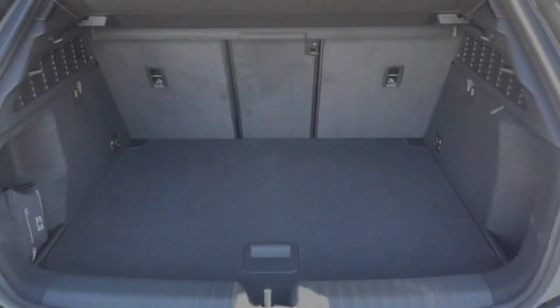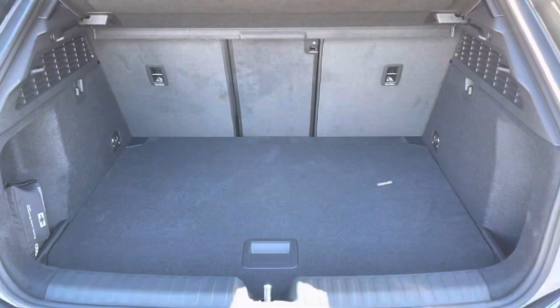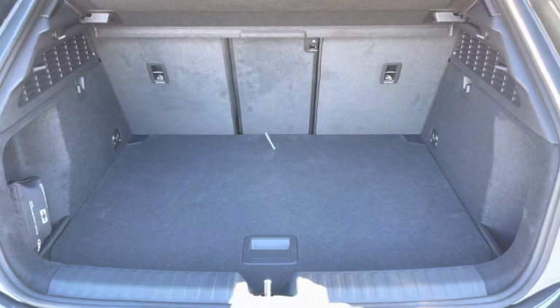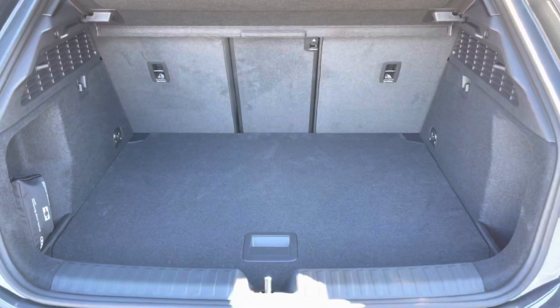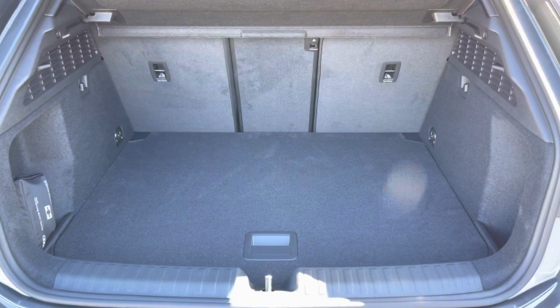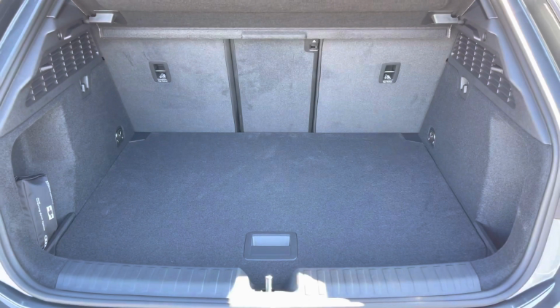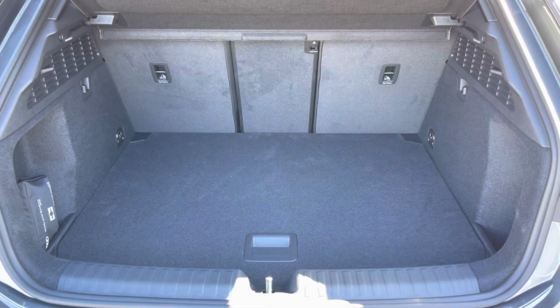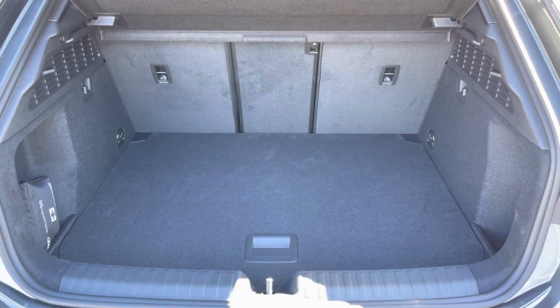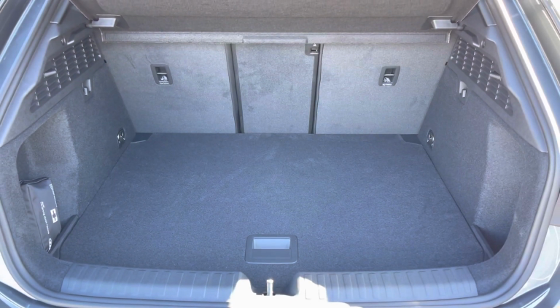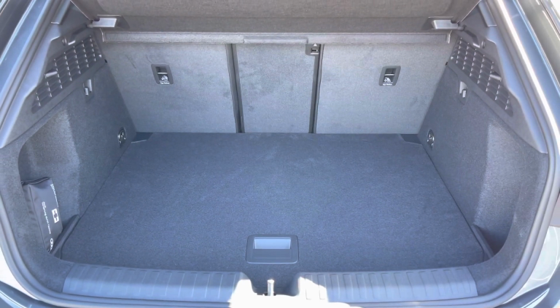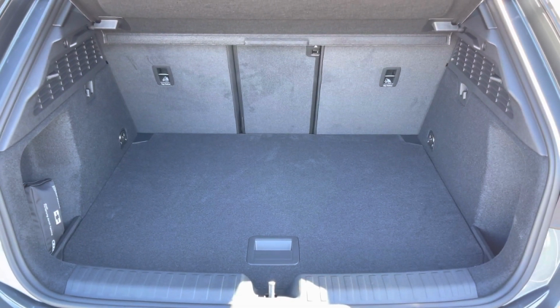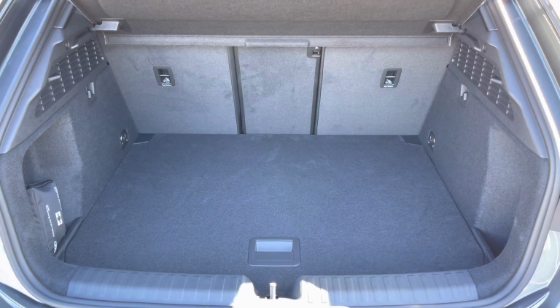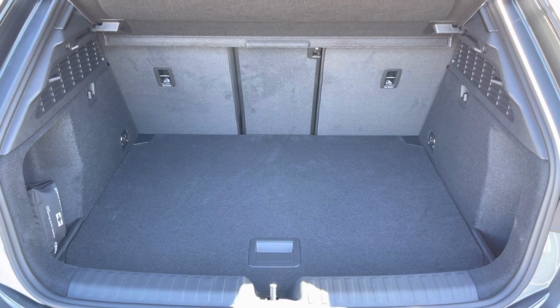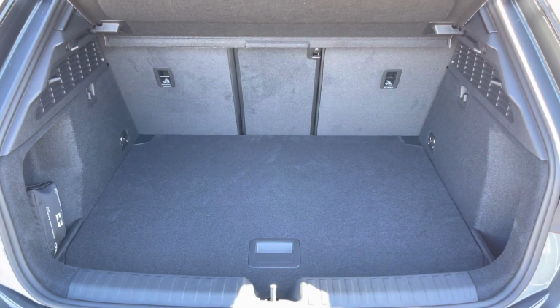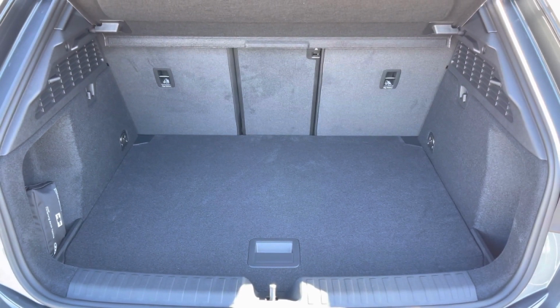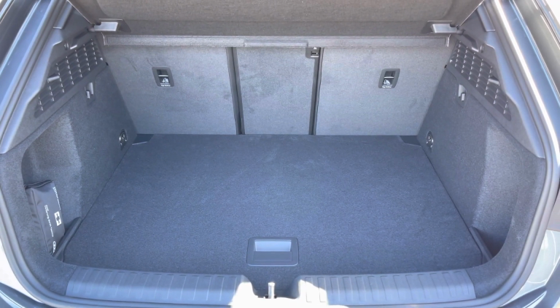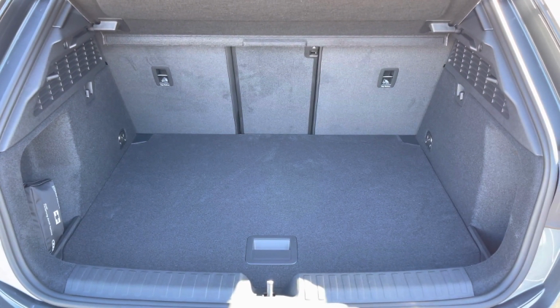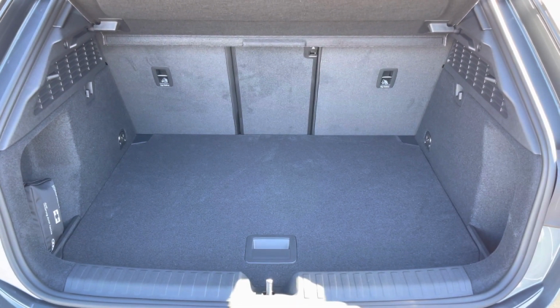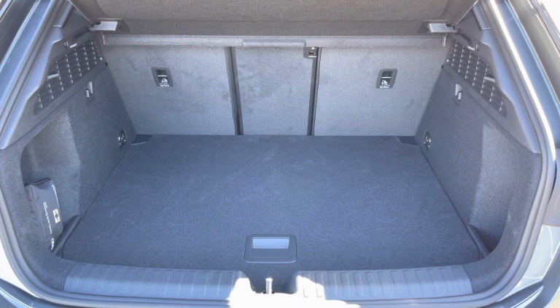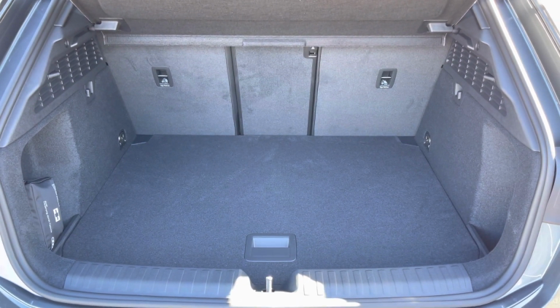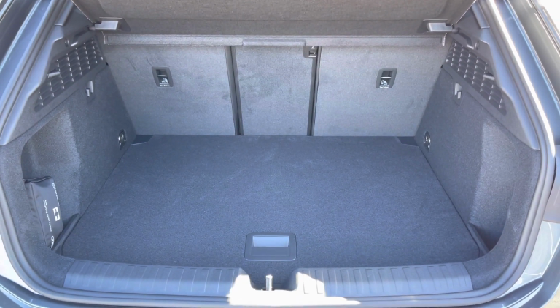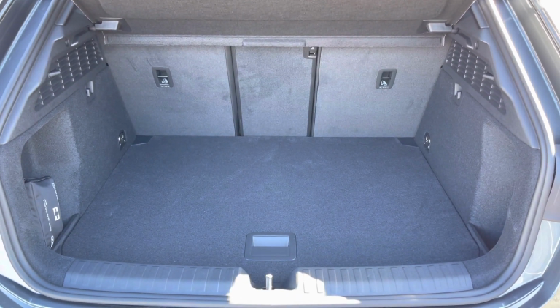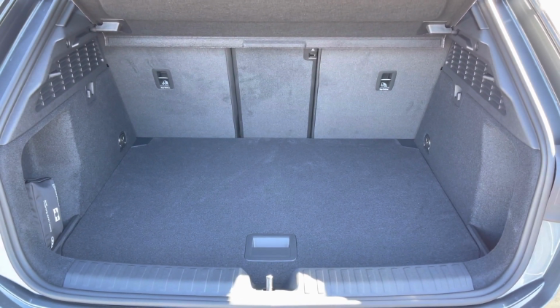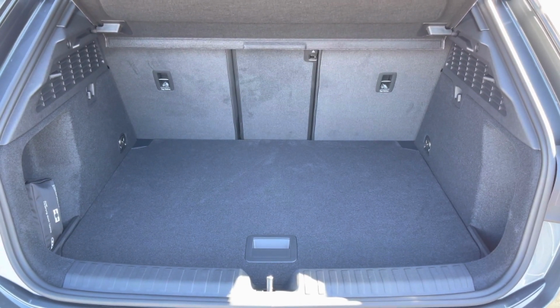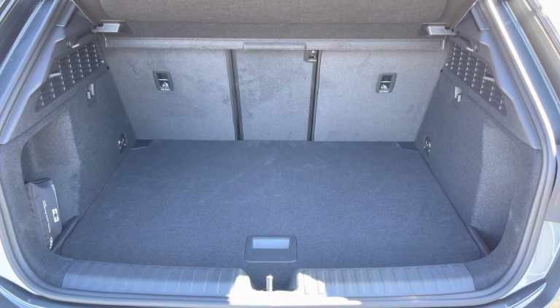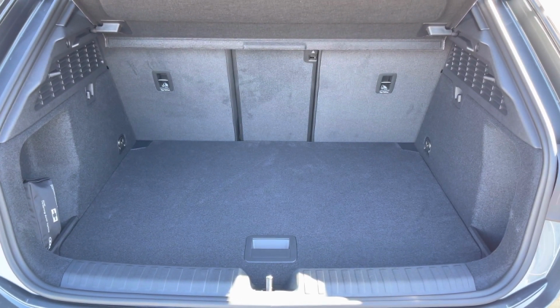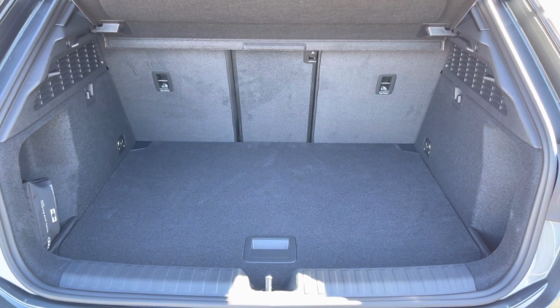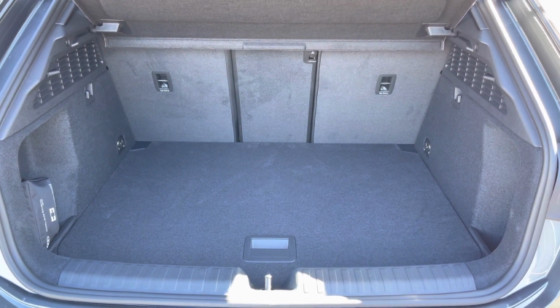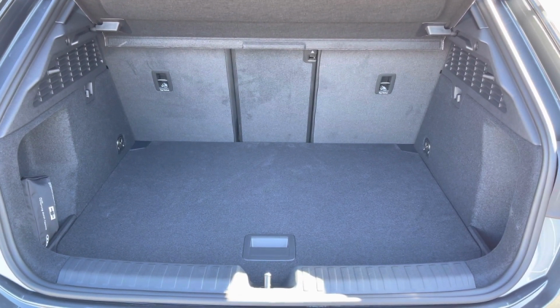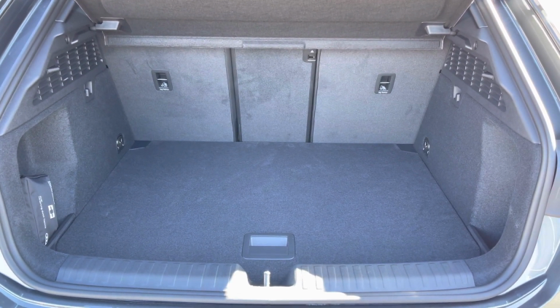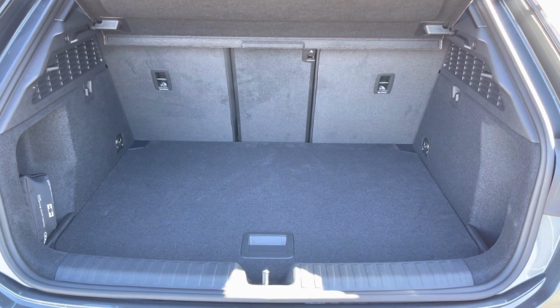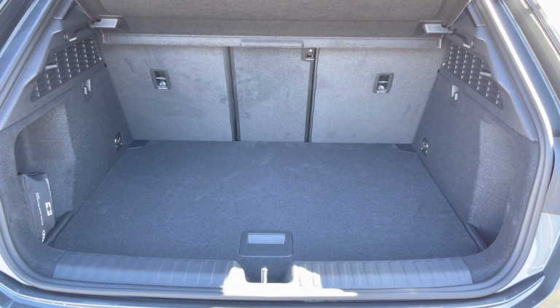There's a generous amount of boot space — you'll have no trouble fitting any shopping or bags in. It's a very practical amount.